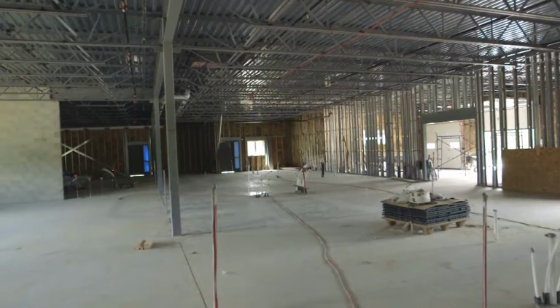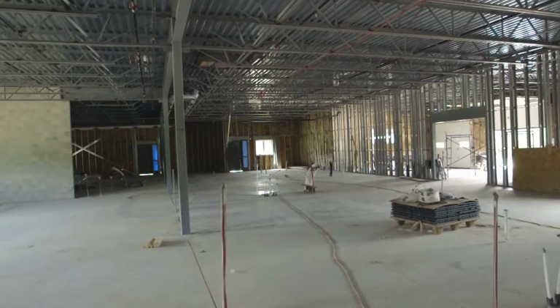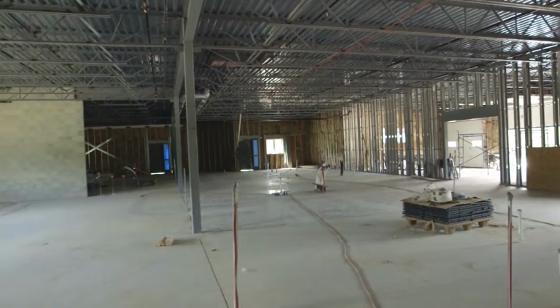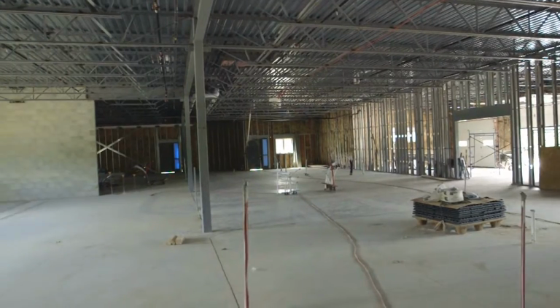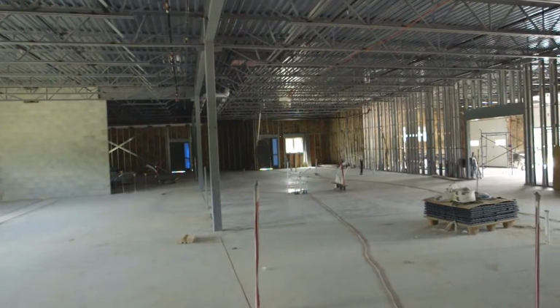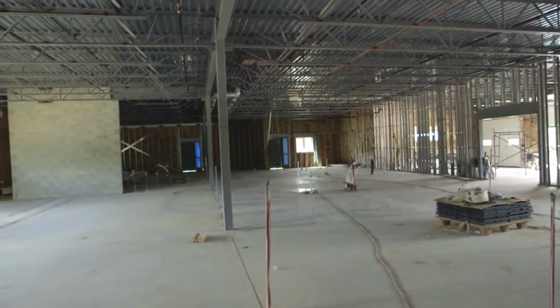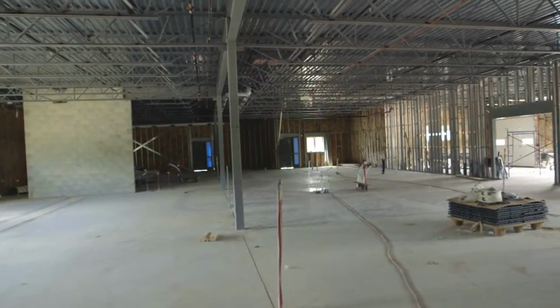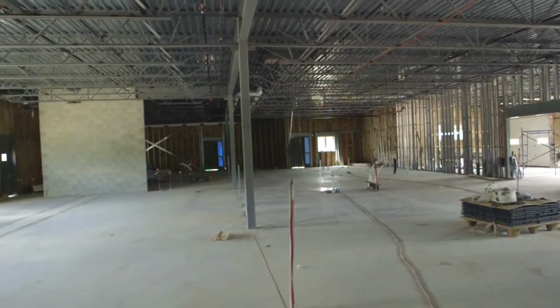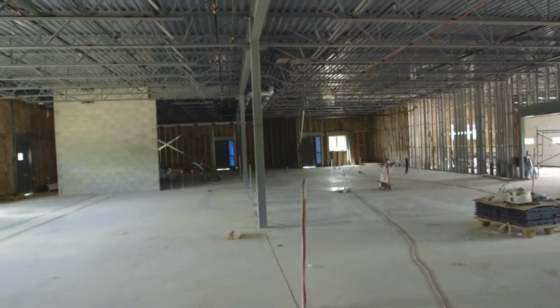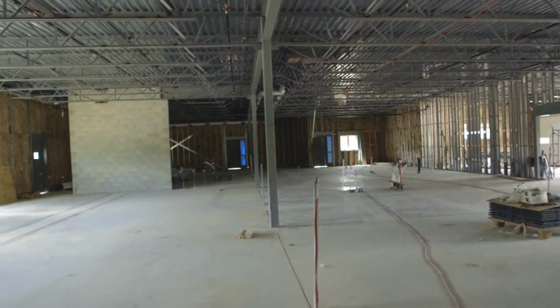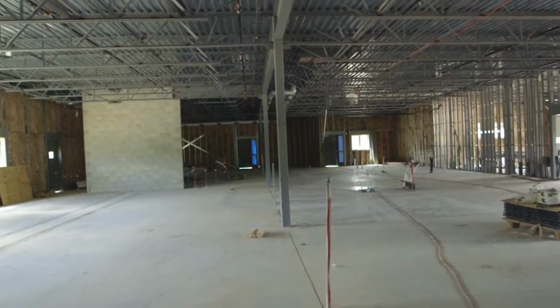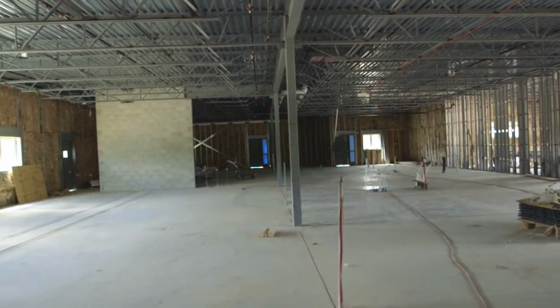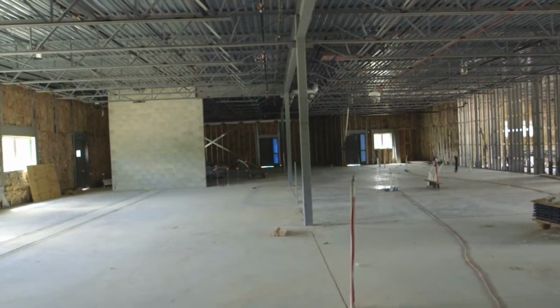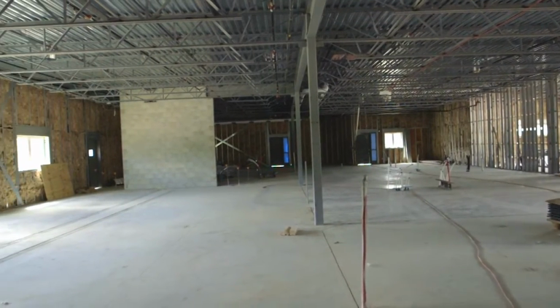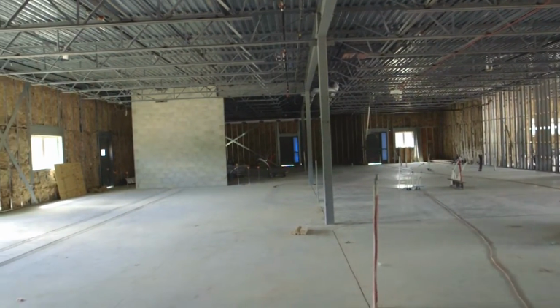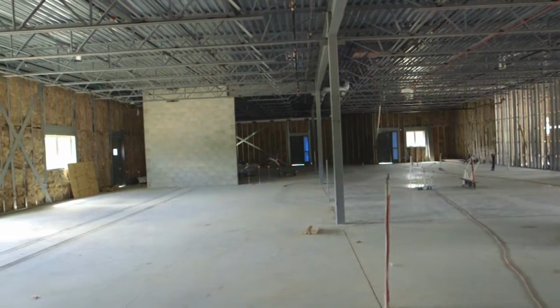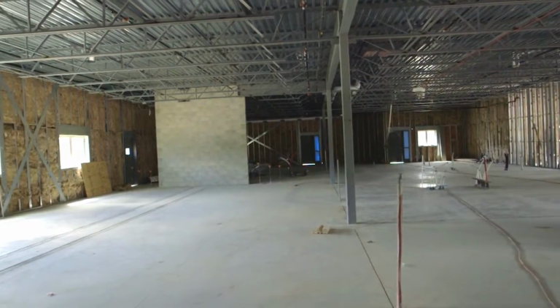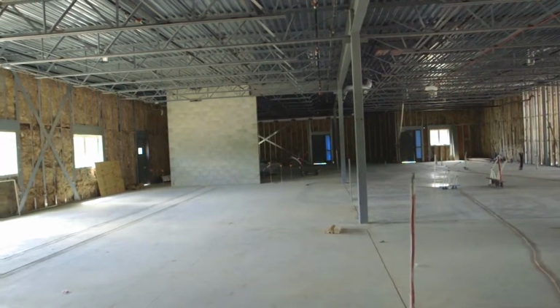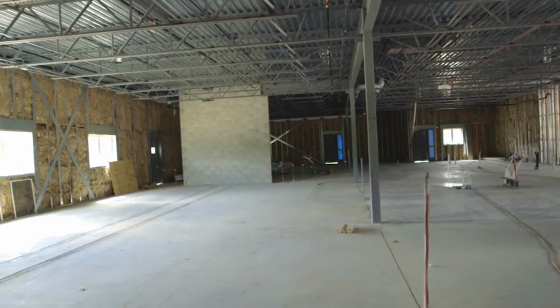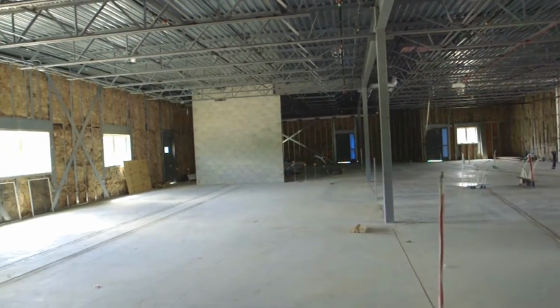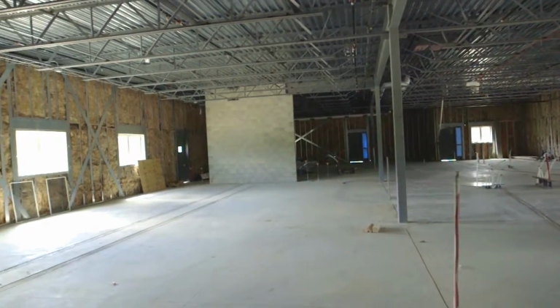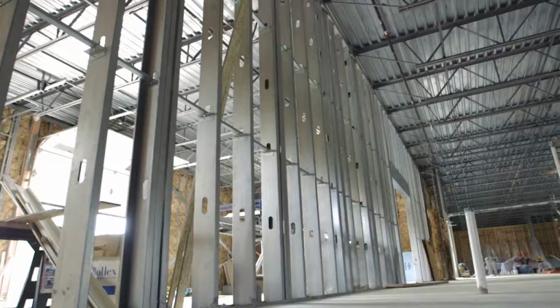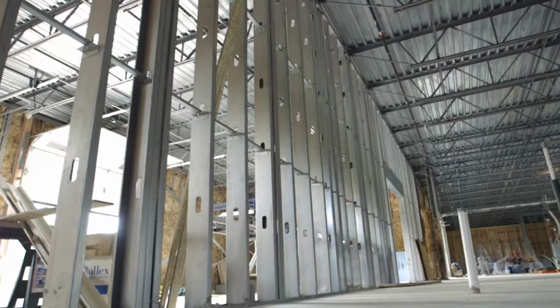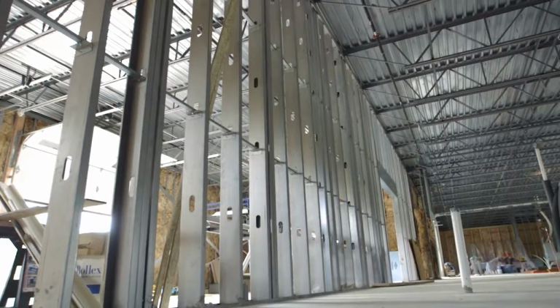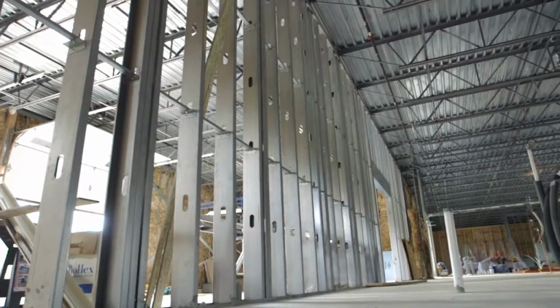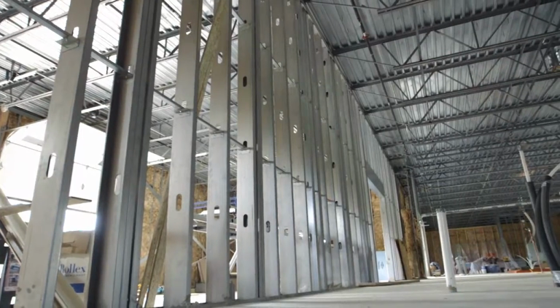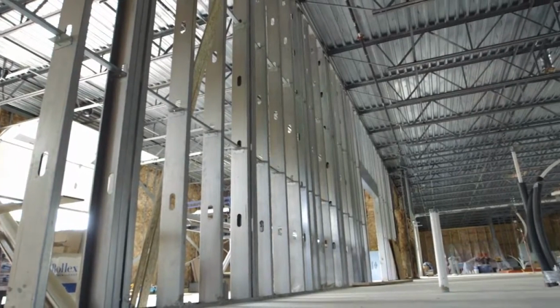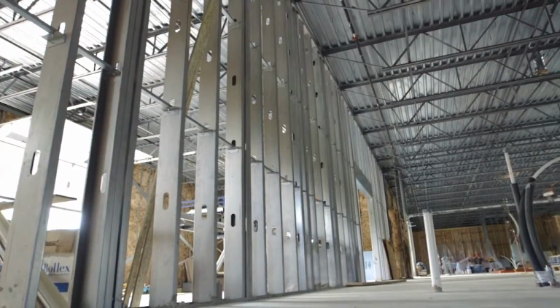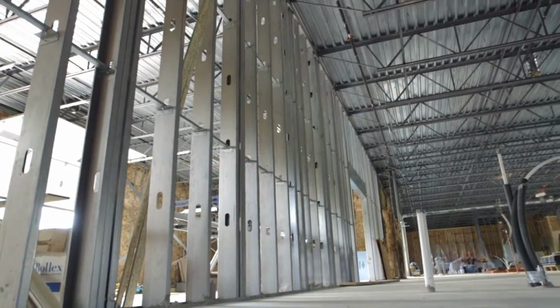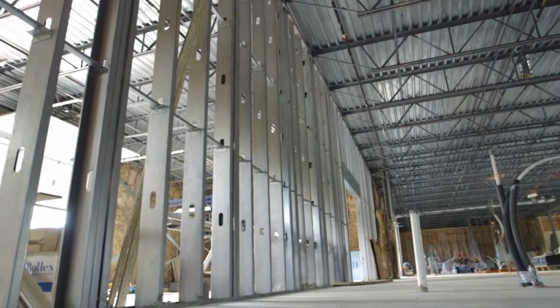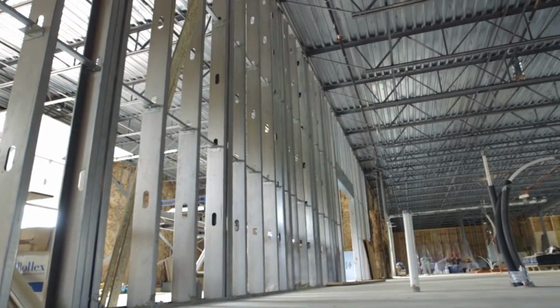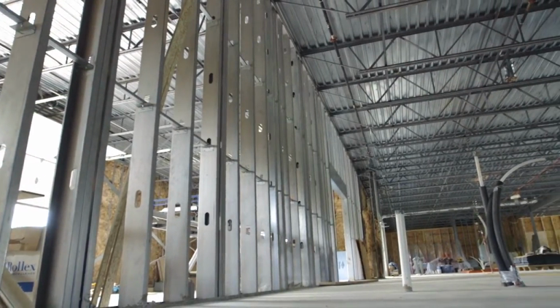We have the shell built for phase two, but we have all of the internal structures that still need to be built.